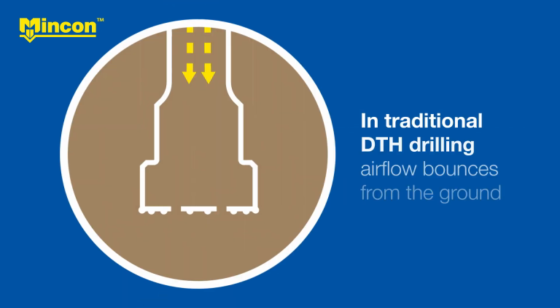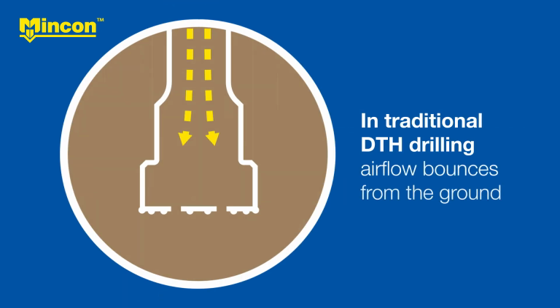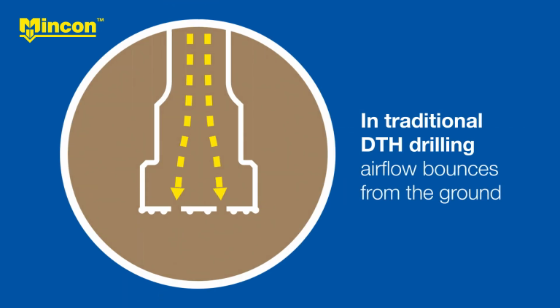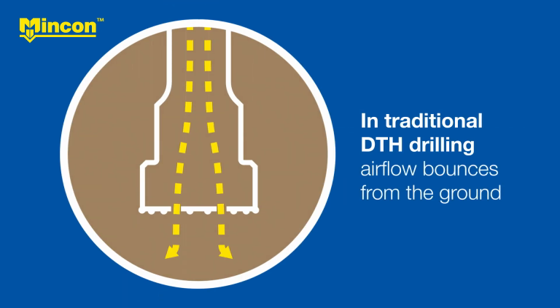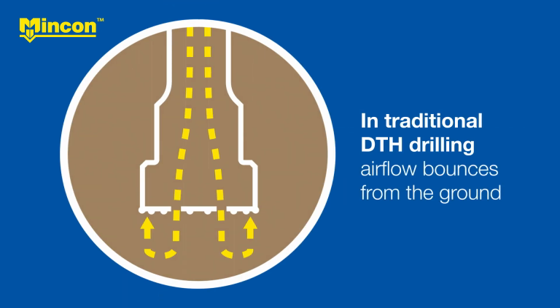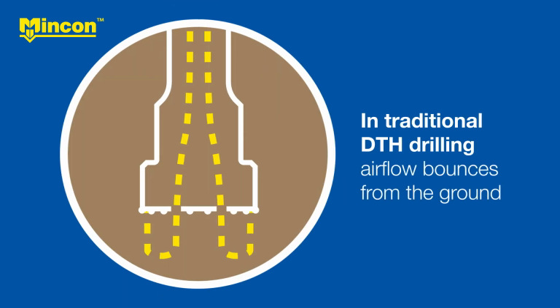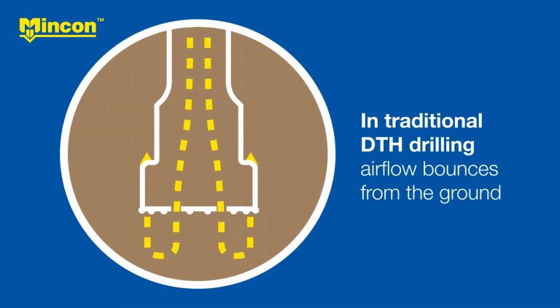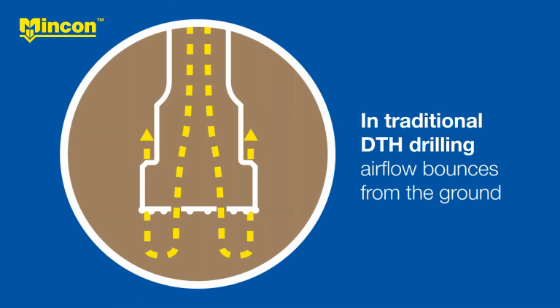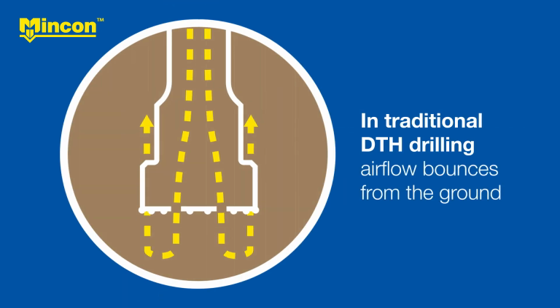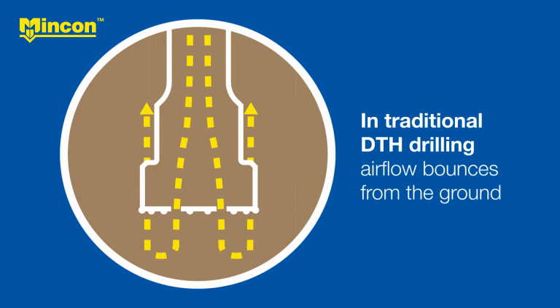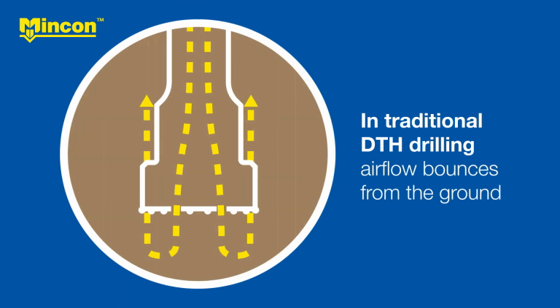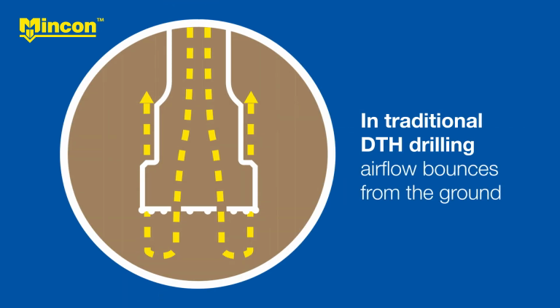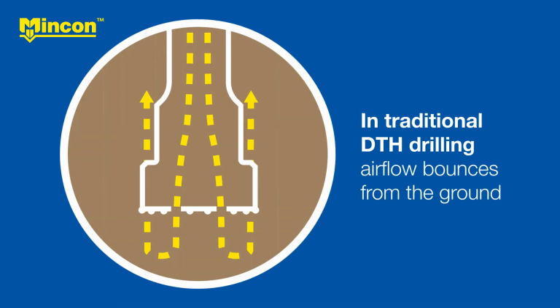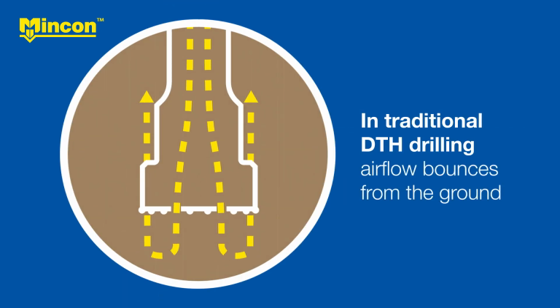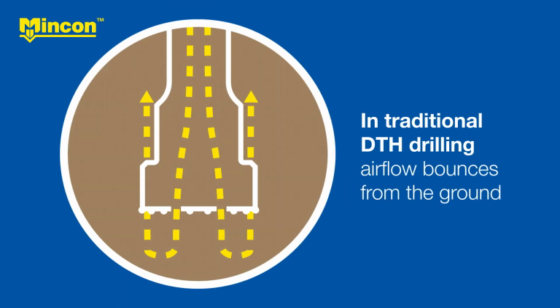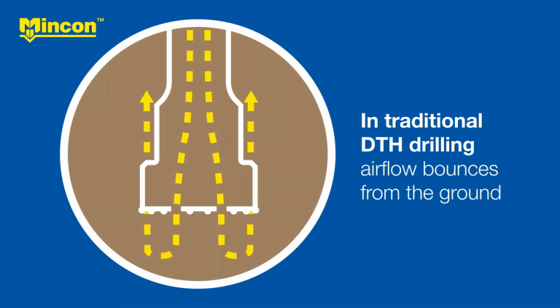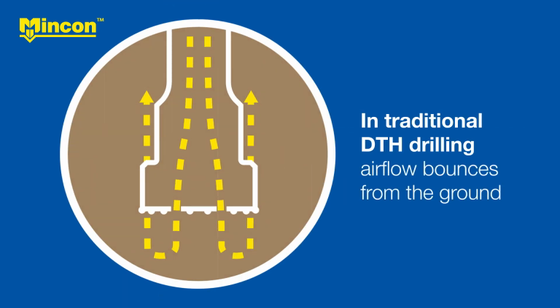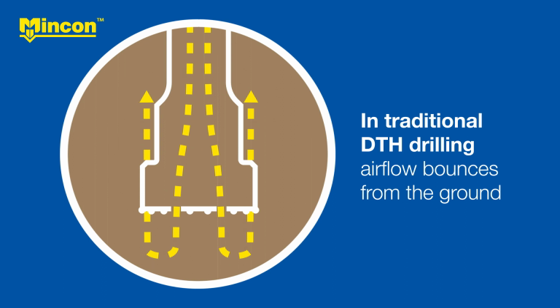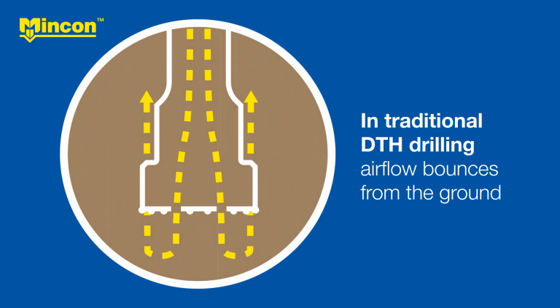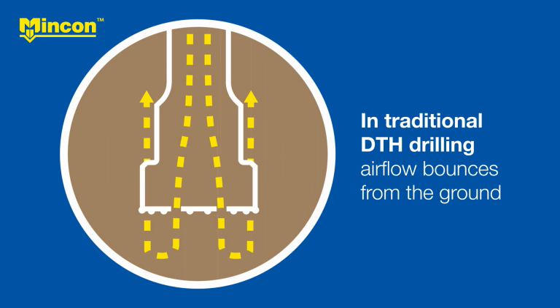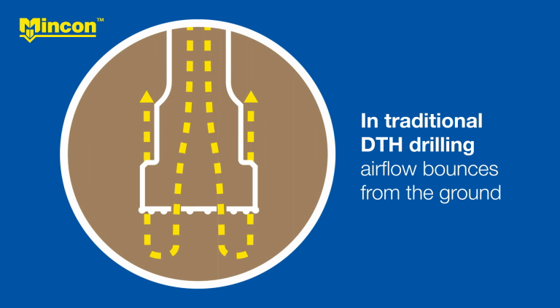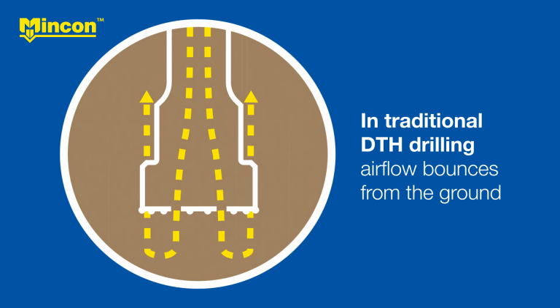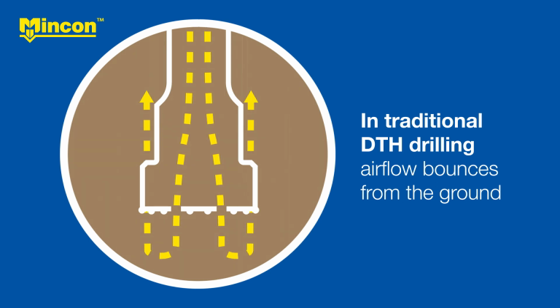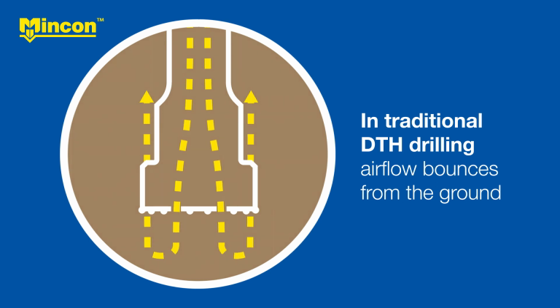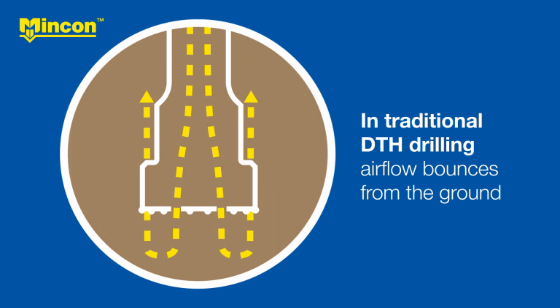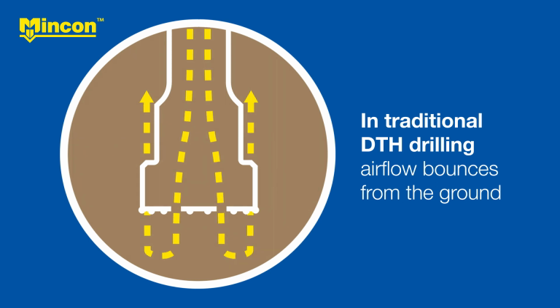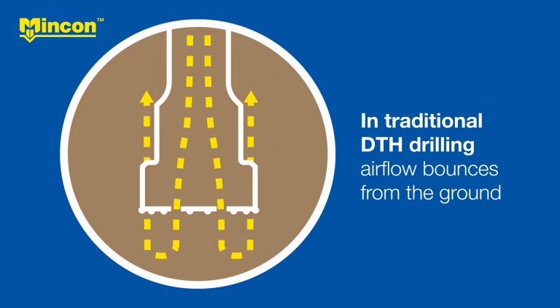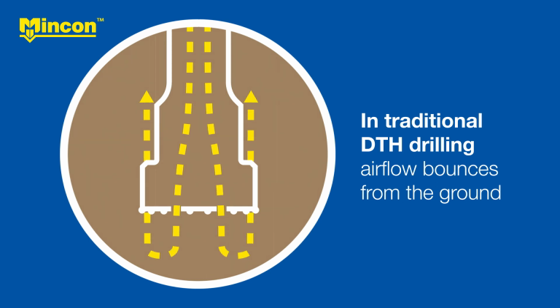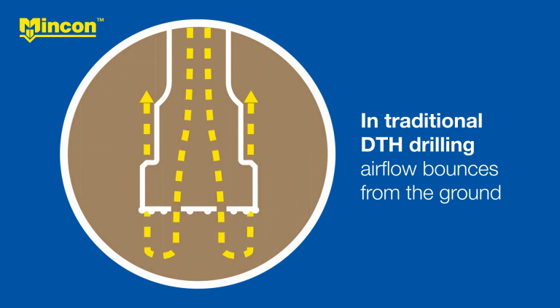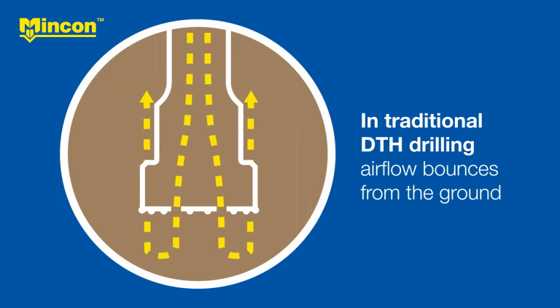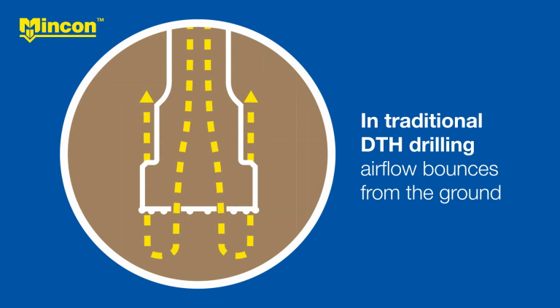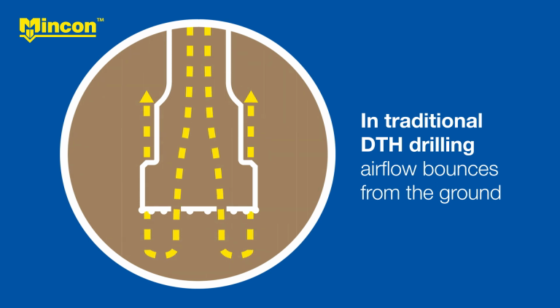But escaping air in soft overburden can cause serious problems that affect unstable ground.